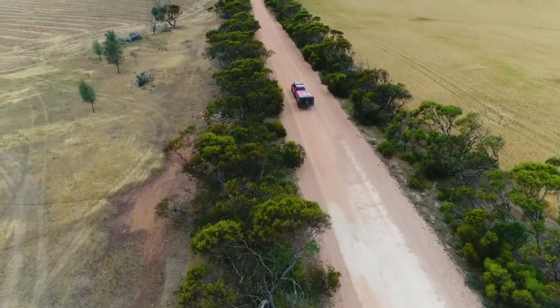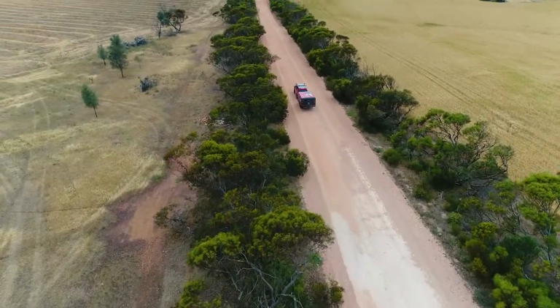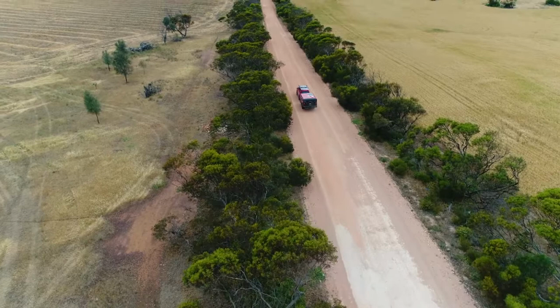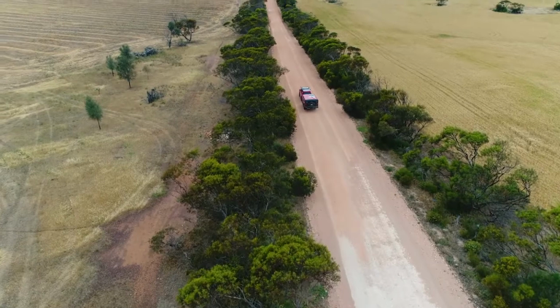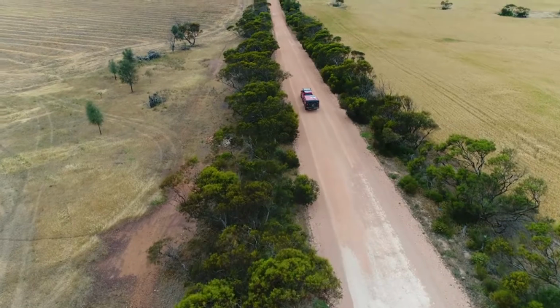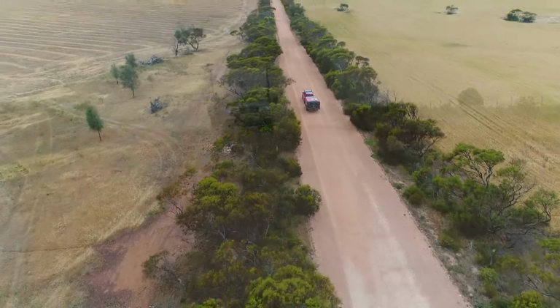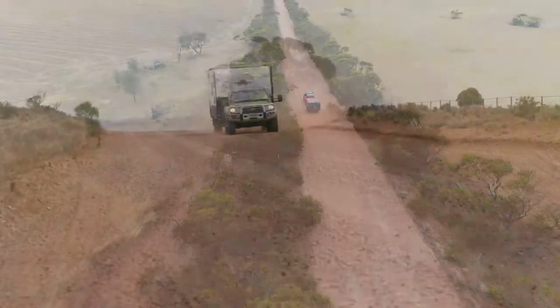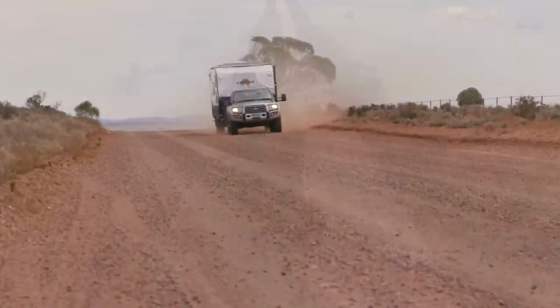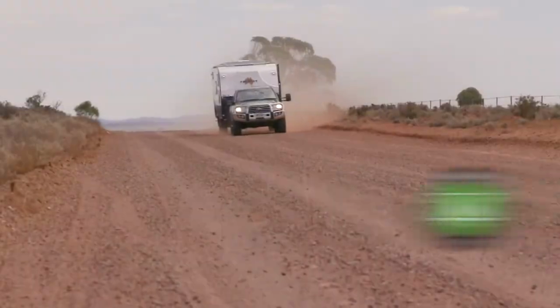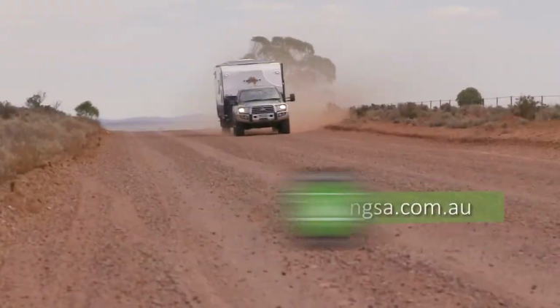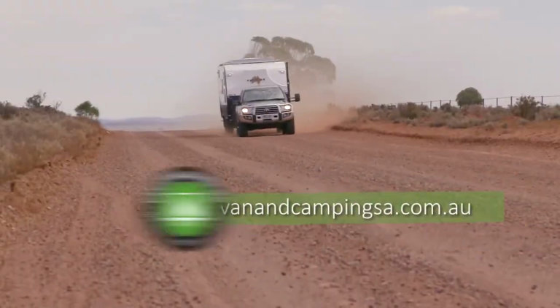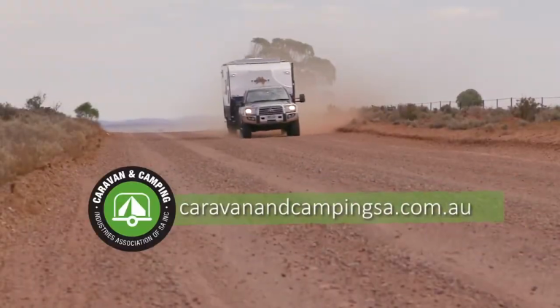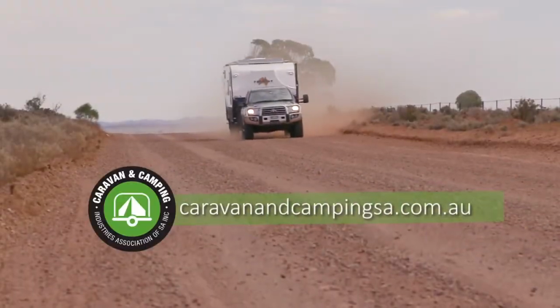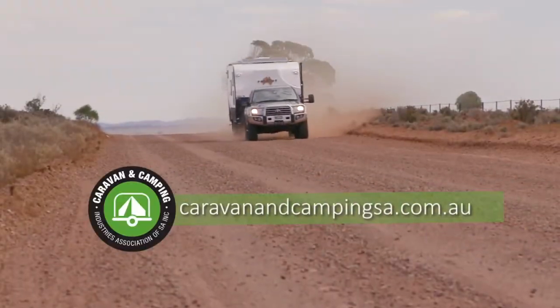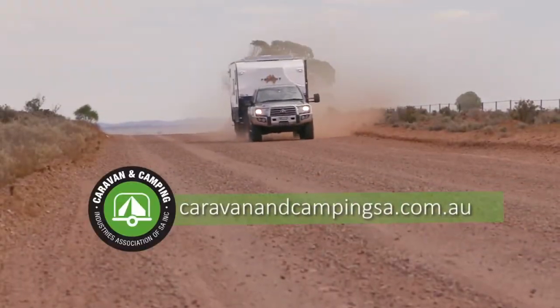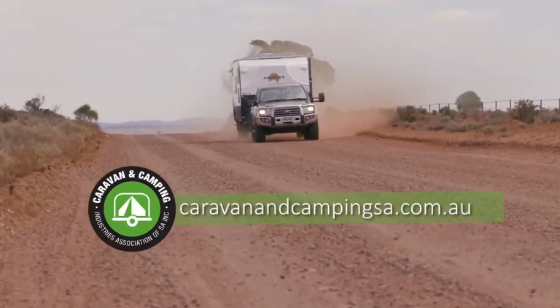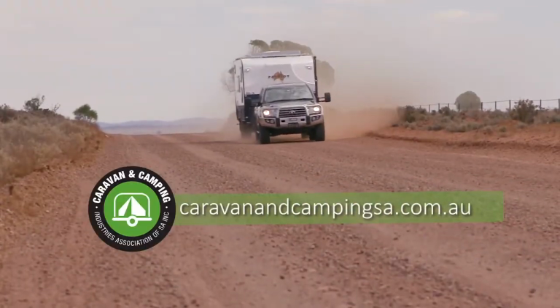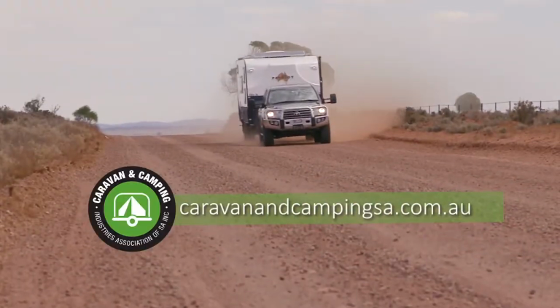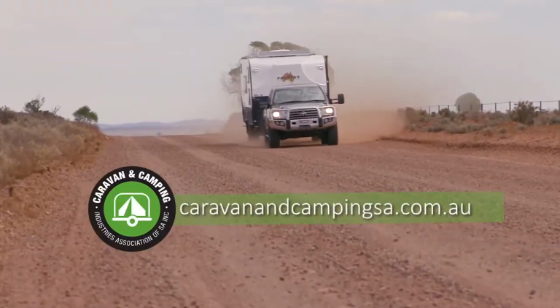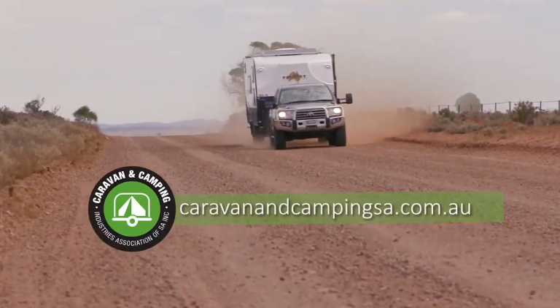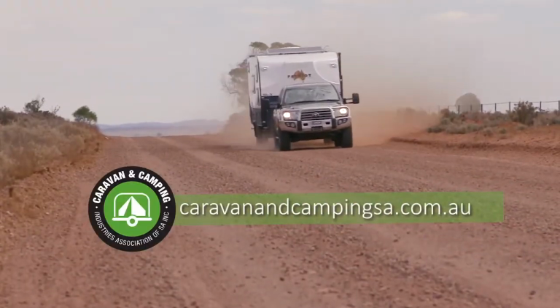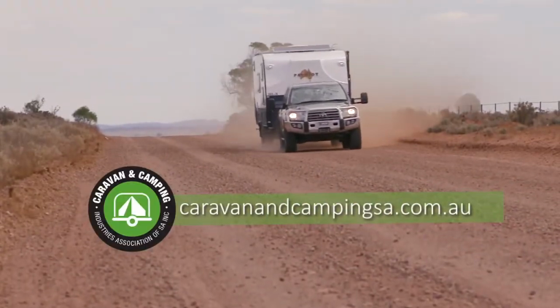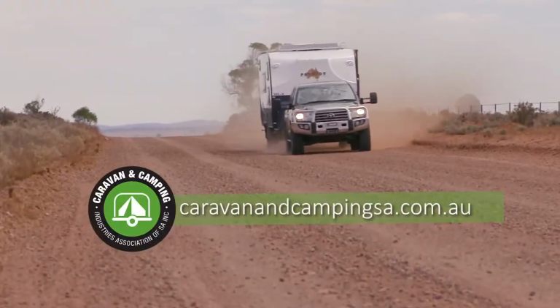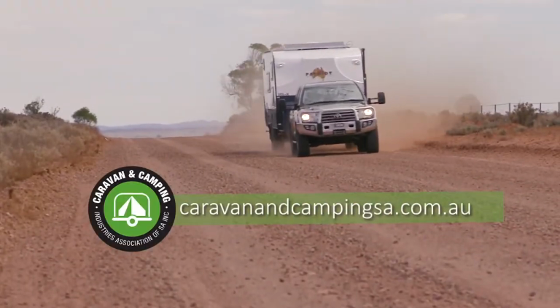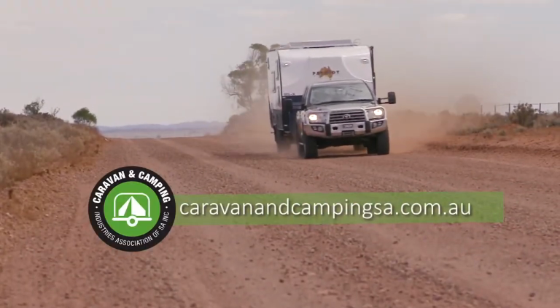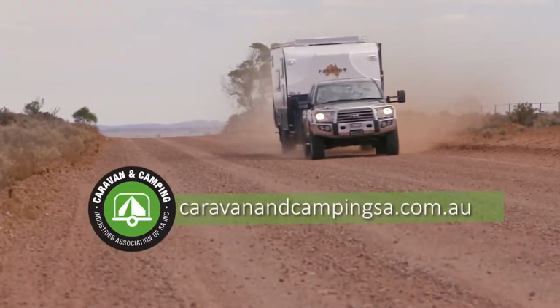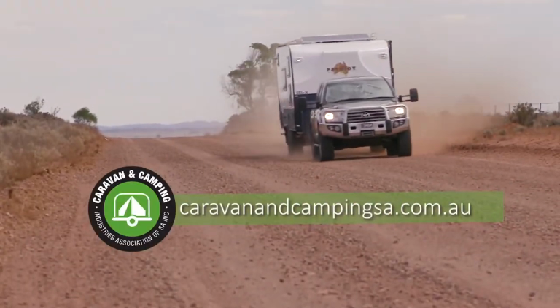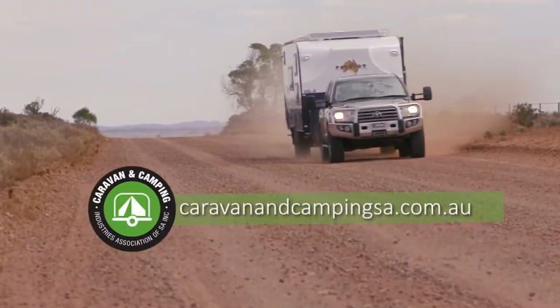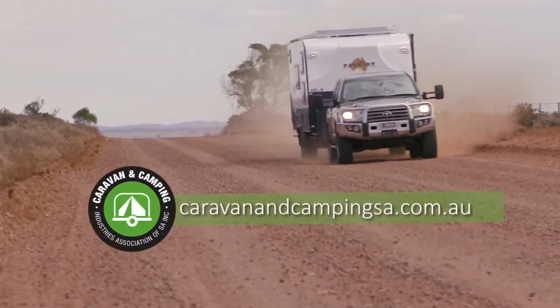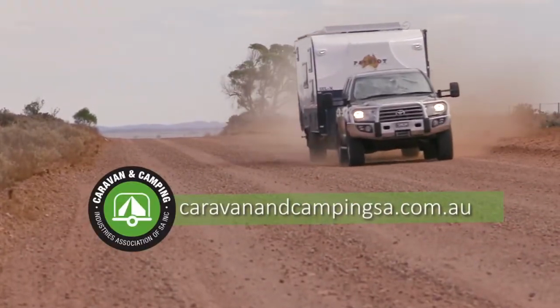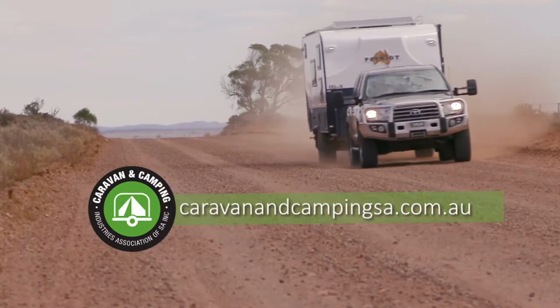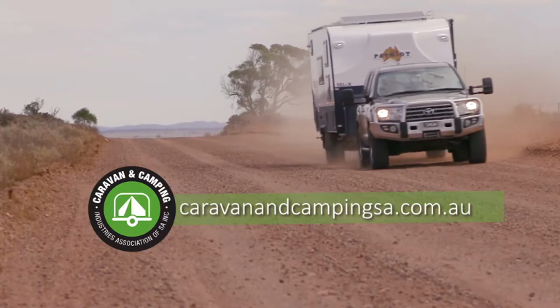For more caravan tips and information, head to our website caravanandcampingsa.com.au.